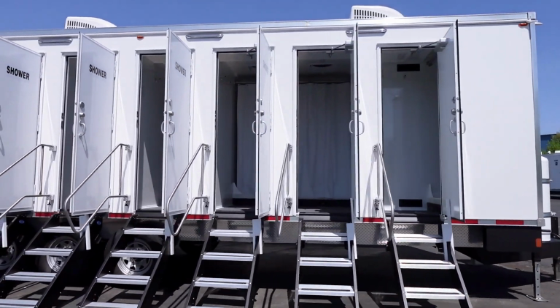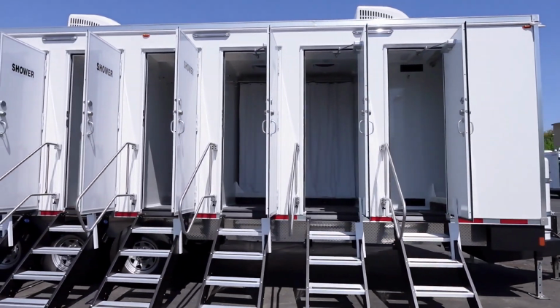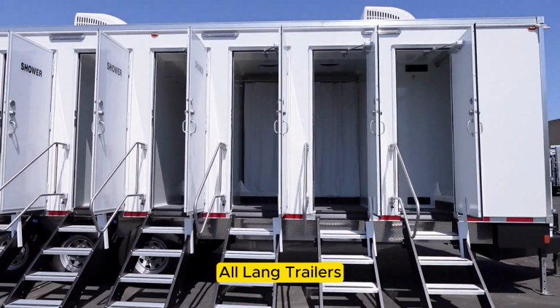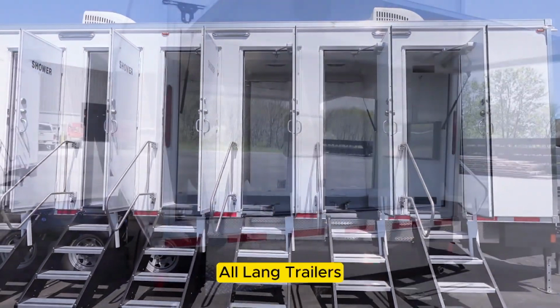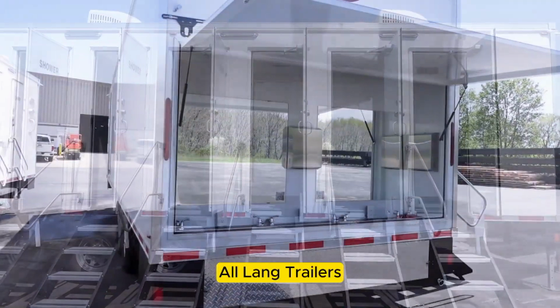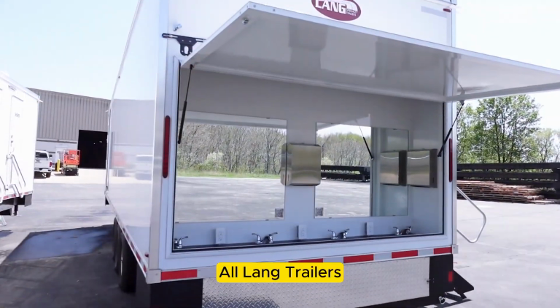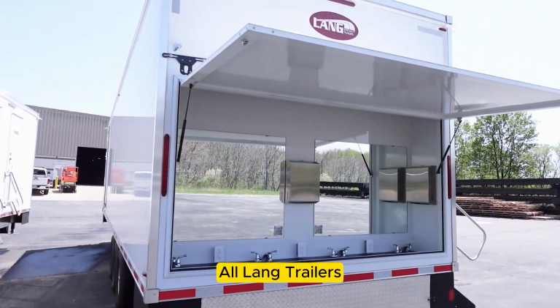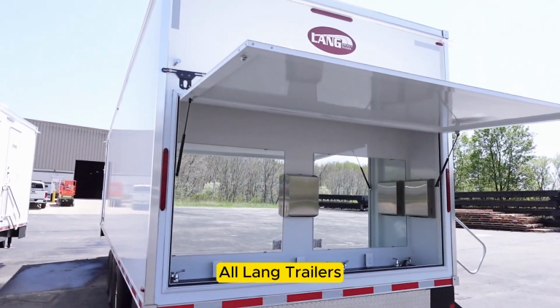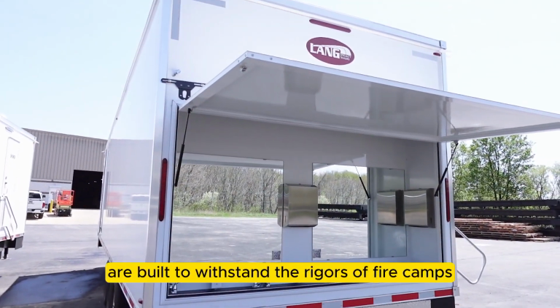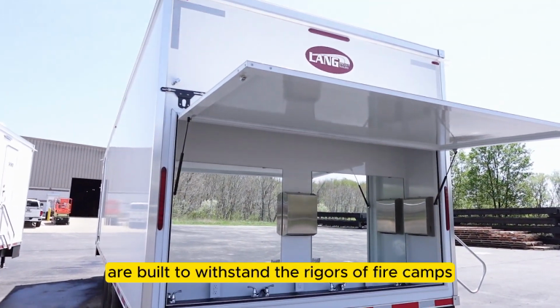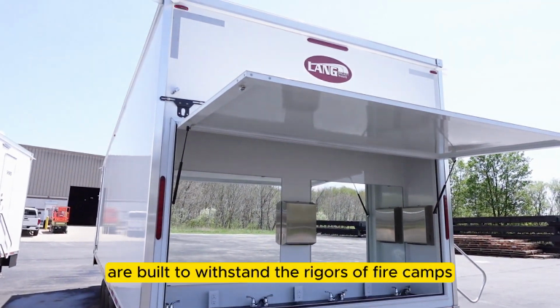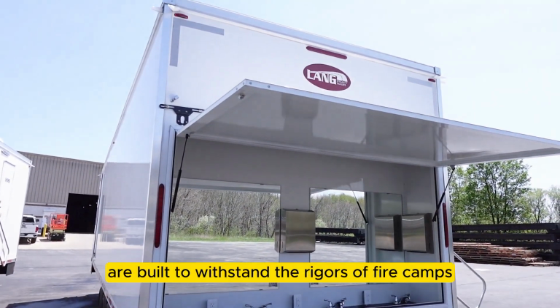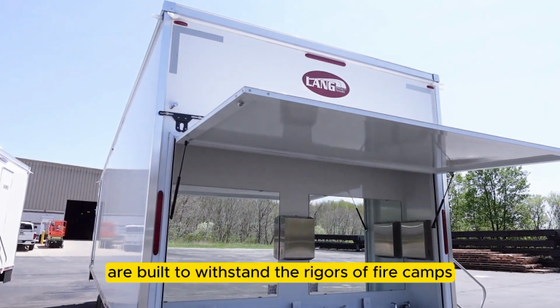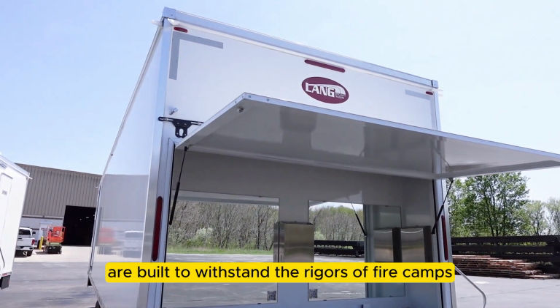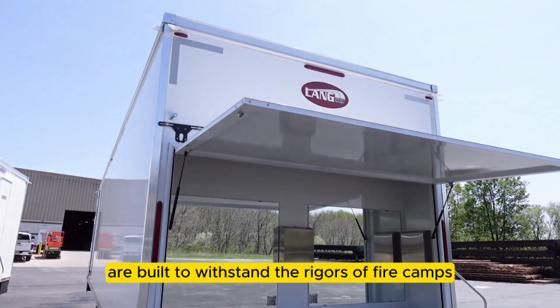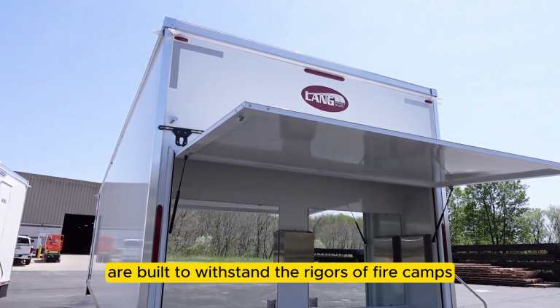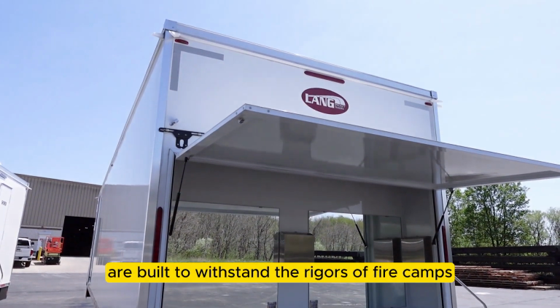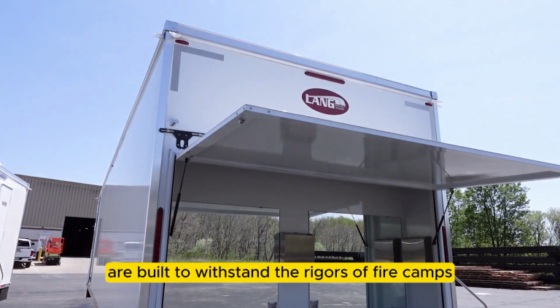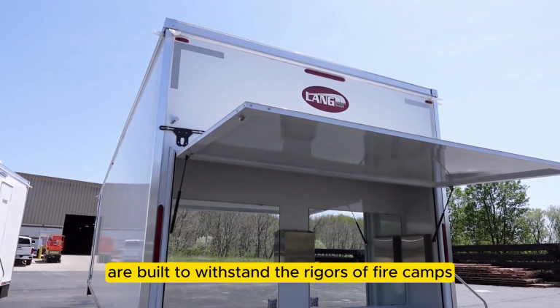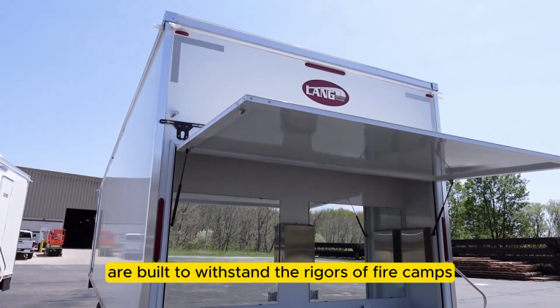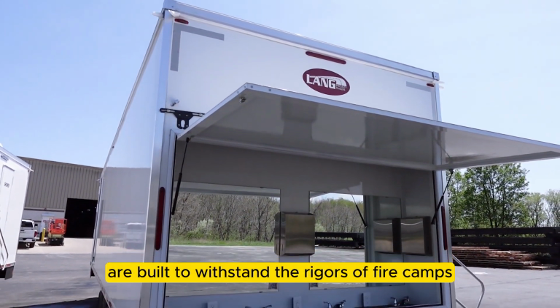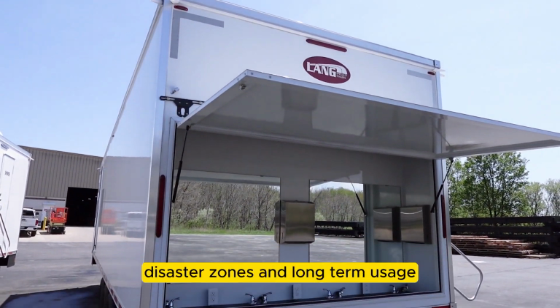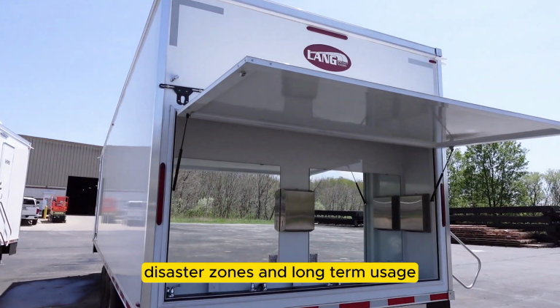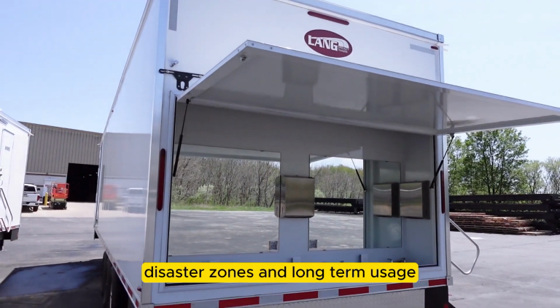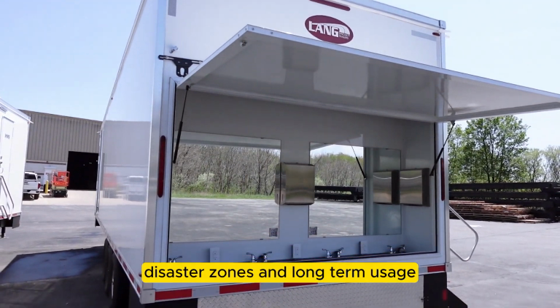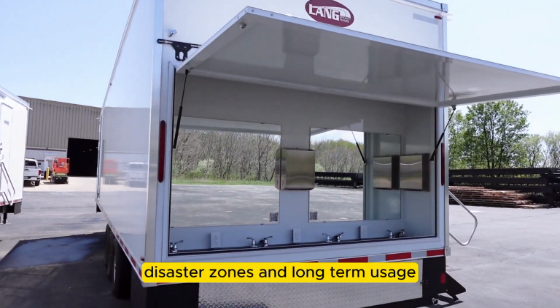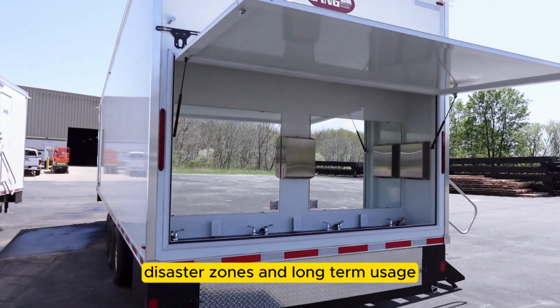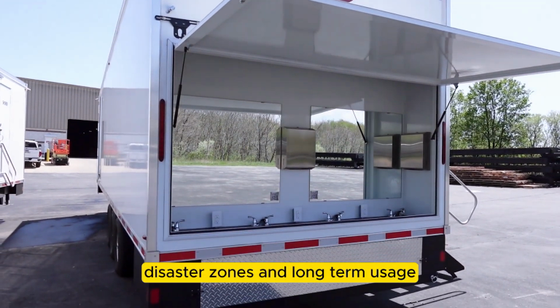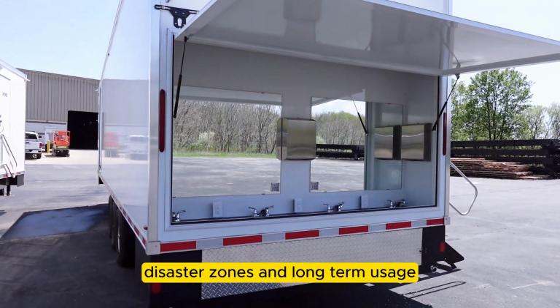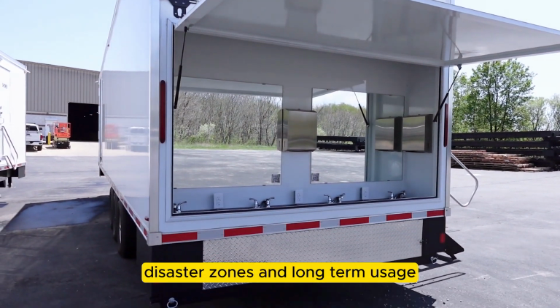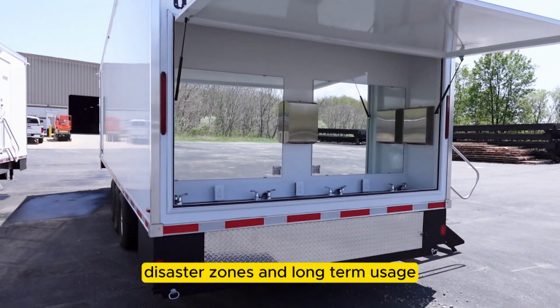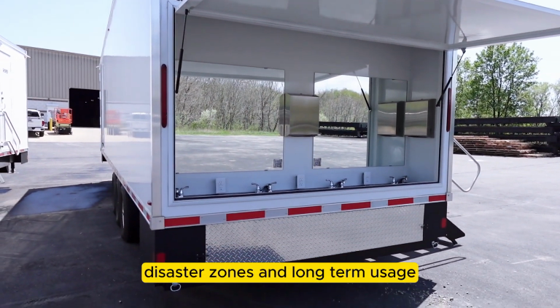All Lang Trailers are built to withstand the rigors of fire camps, disaster zones, and long-term usage.